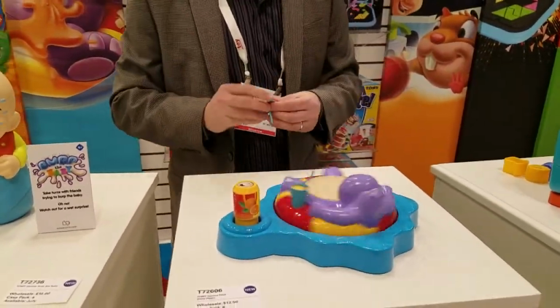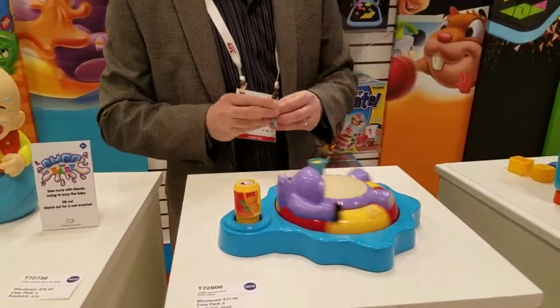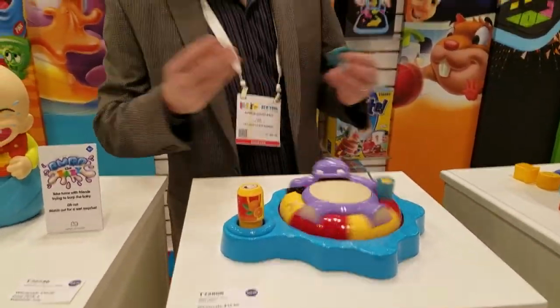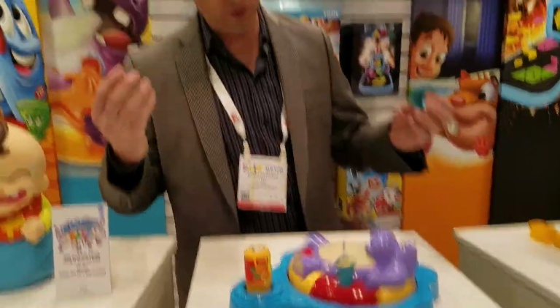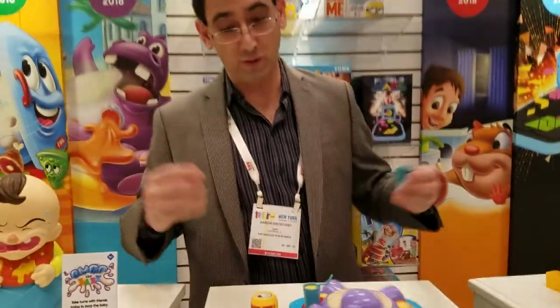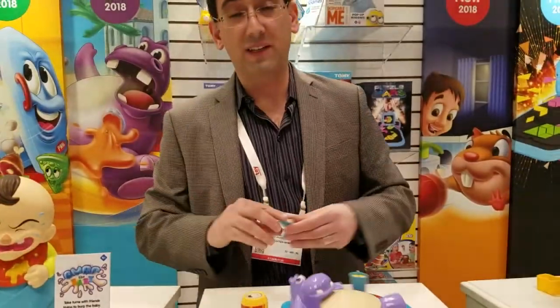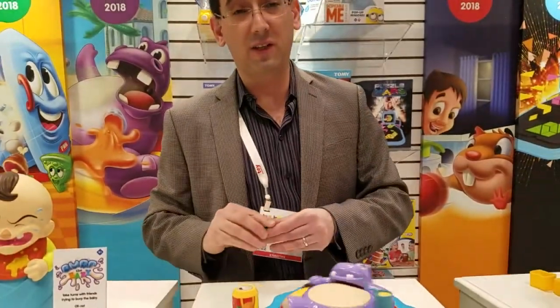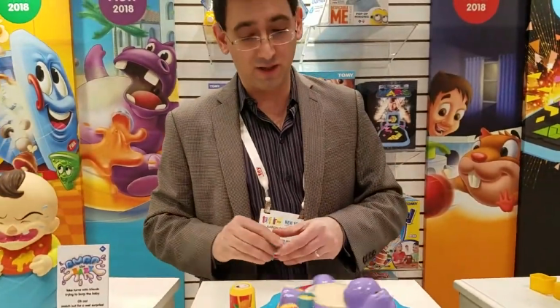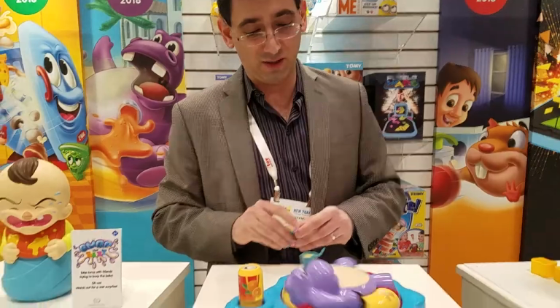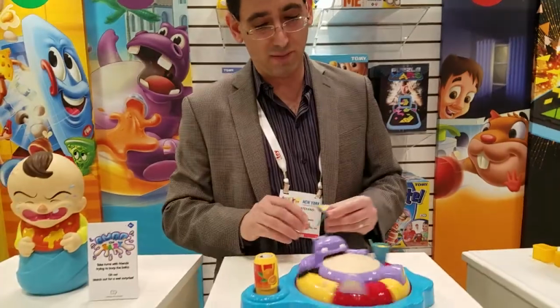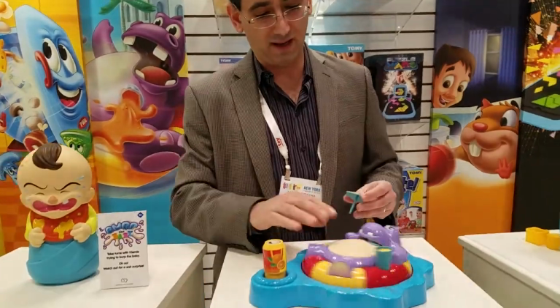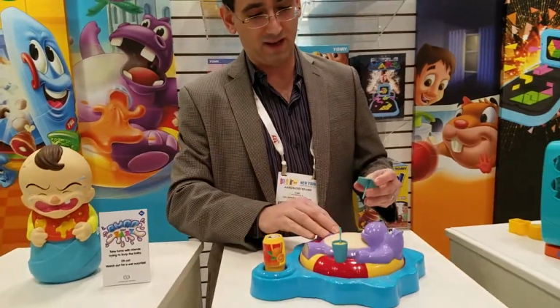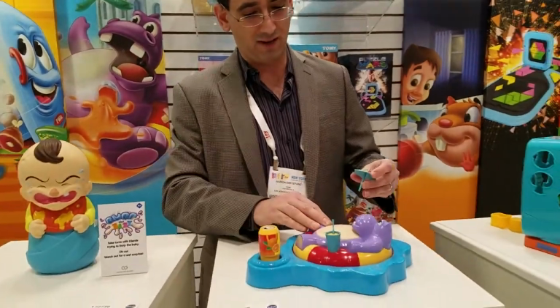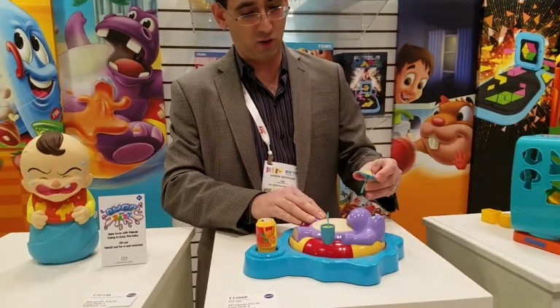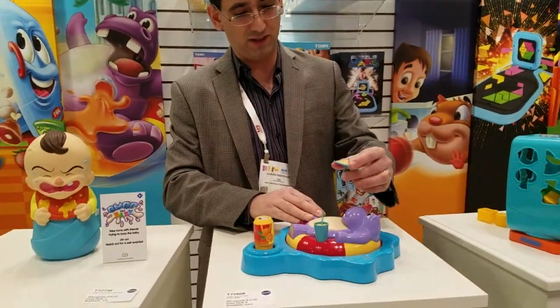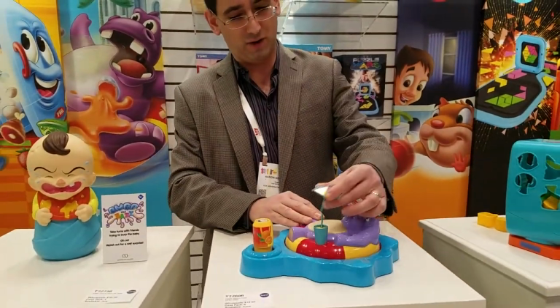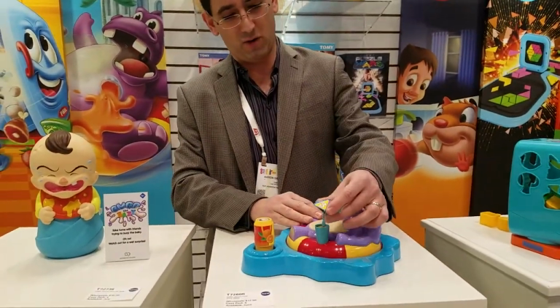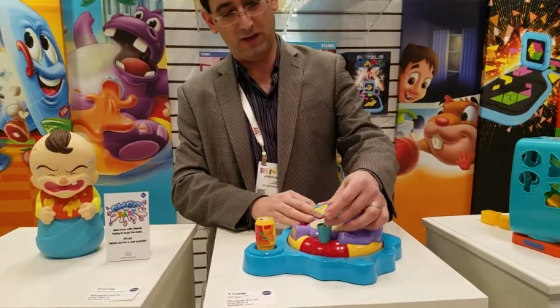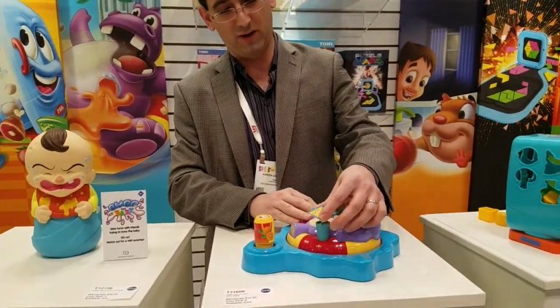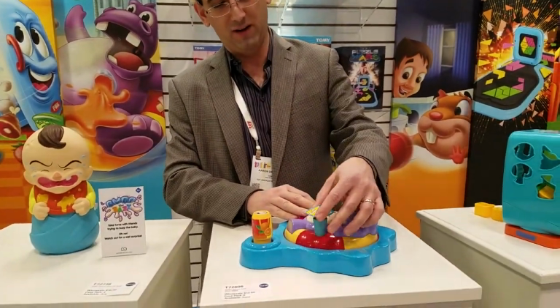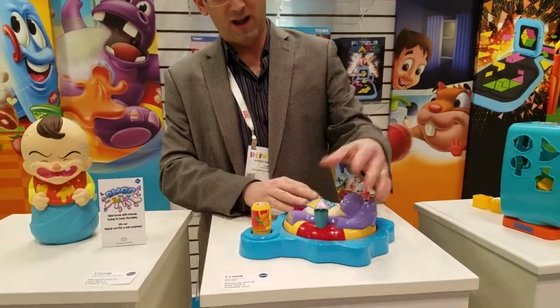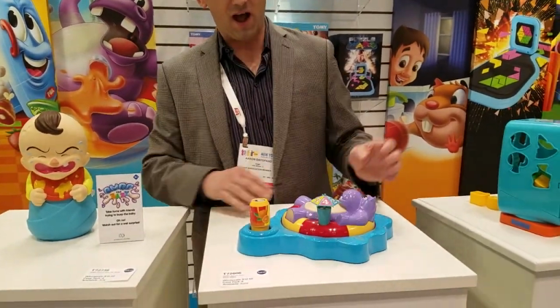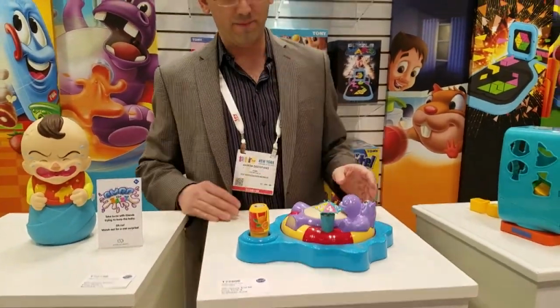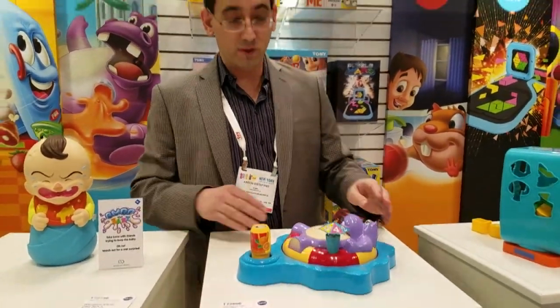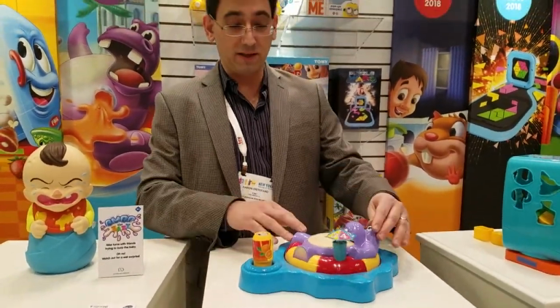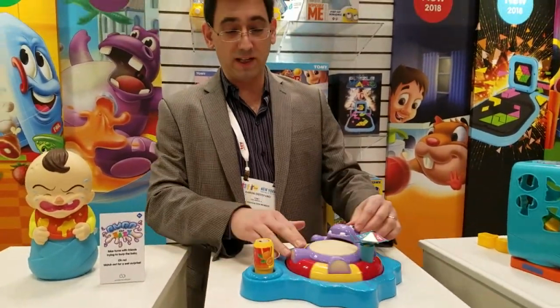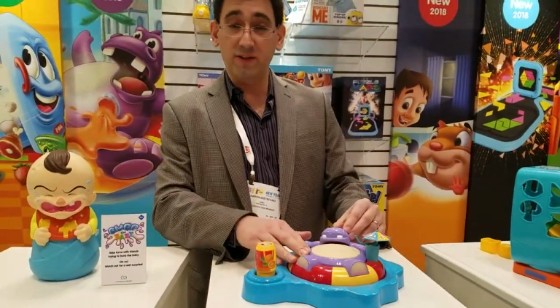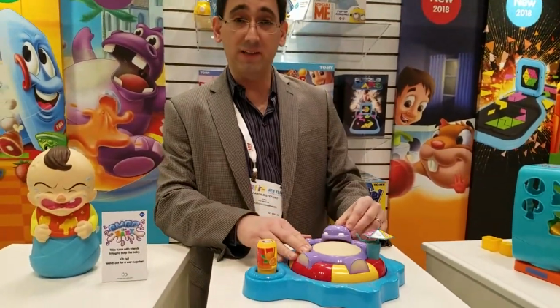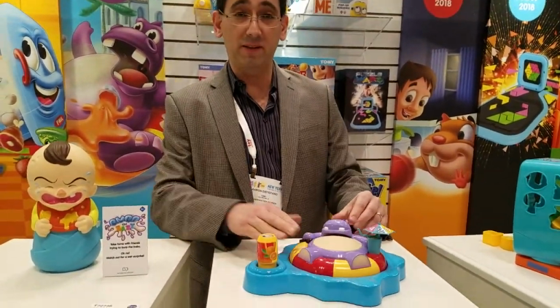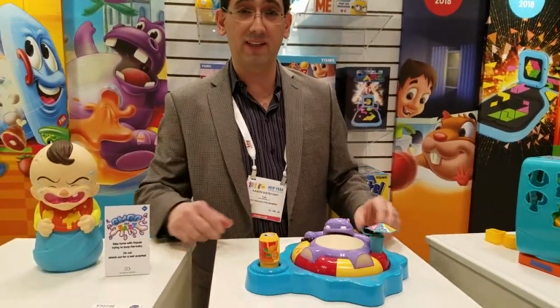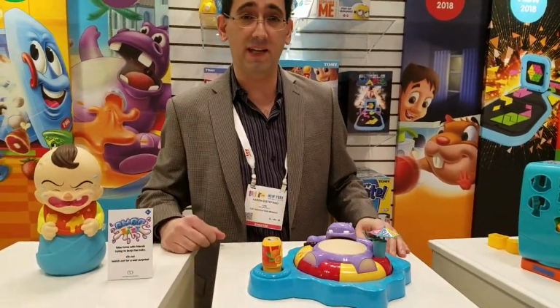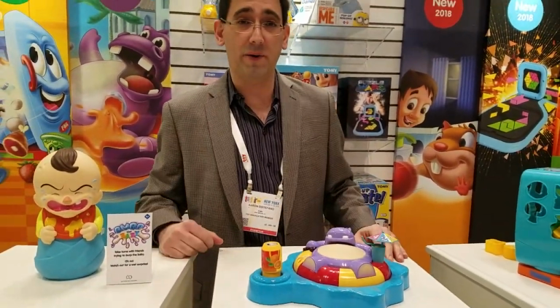And that's when you win, or you lose — you can make the choice on your own. So that's Fizzy Dizzy Hippo.